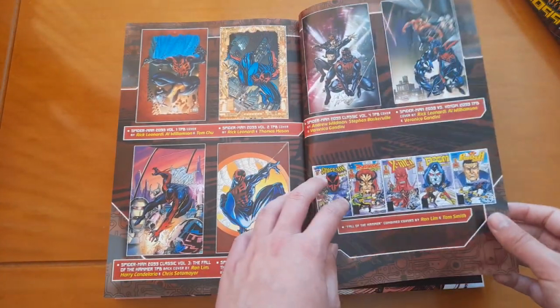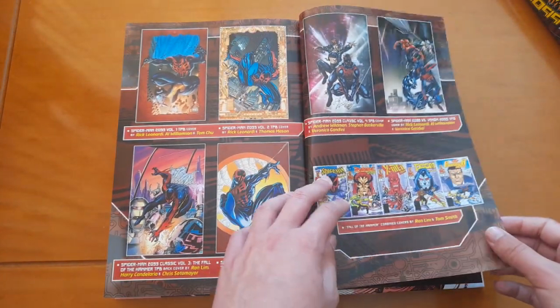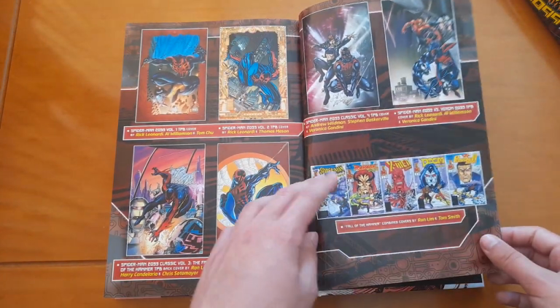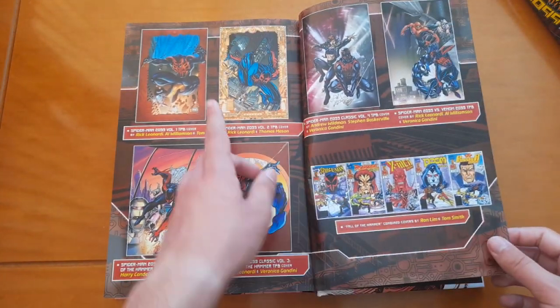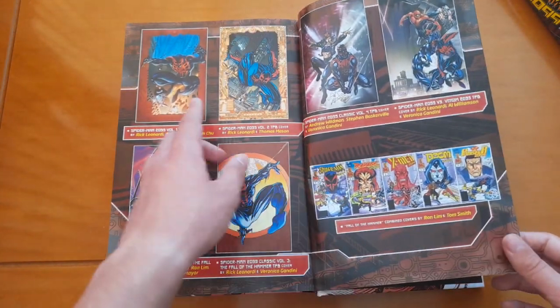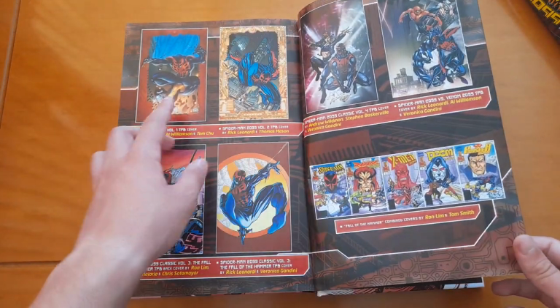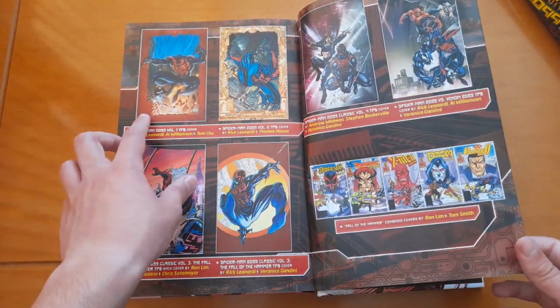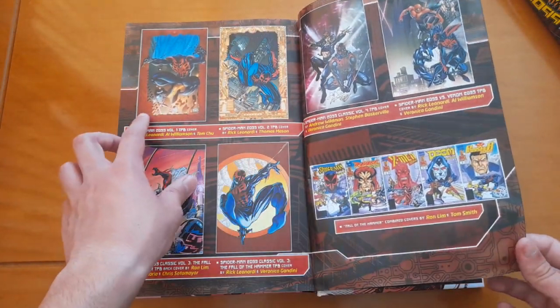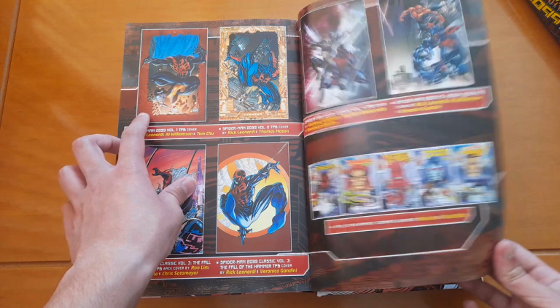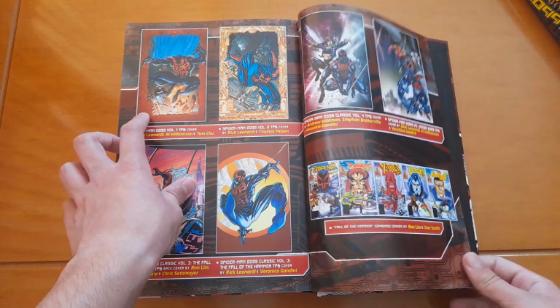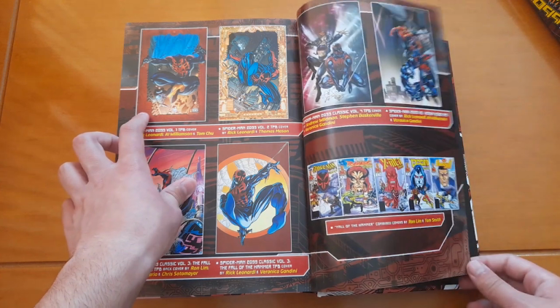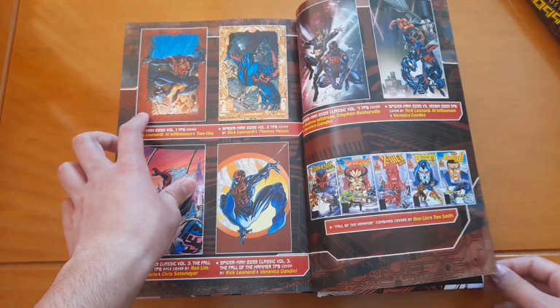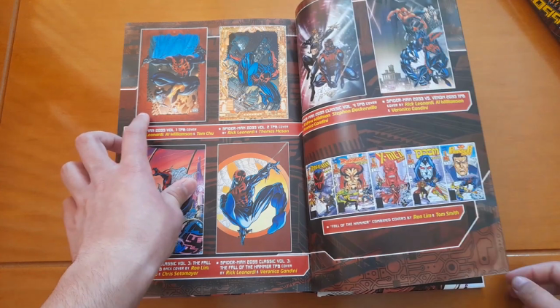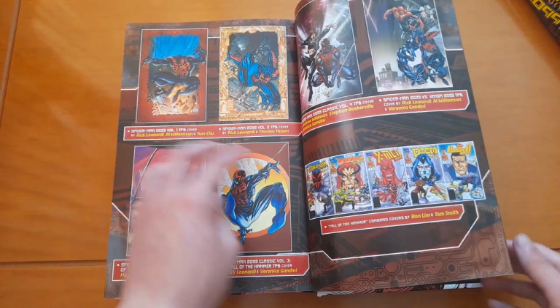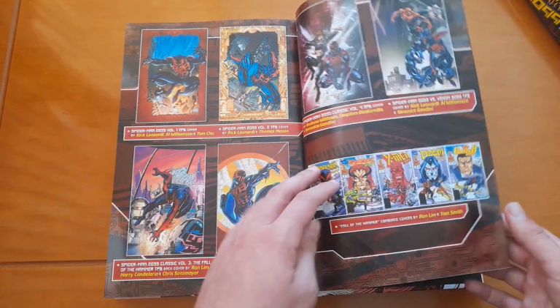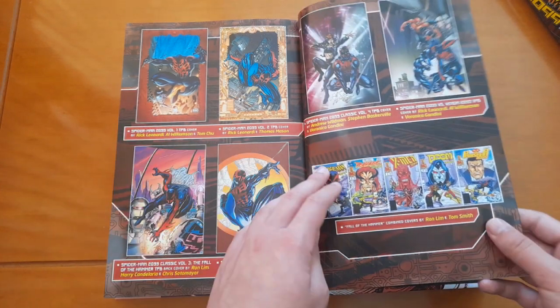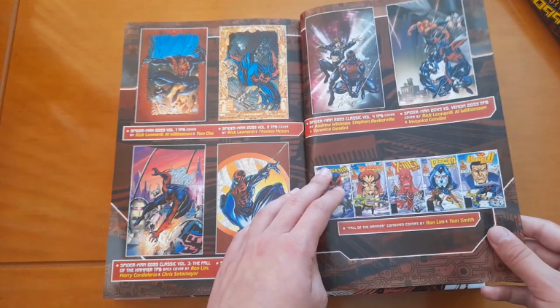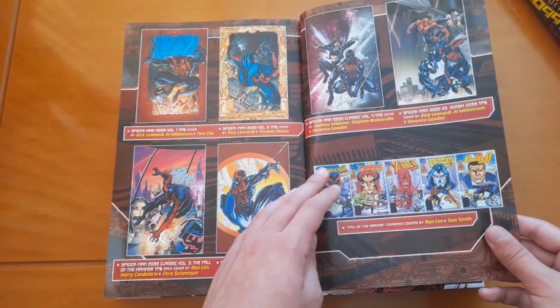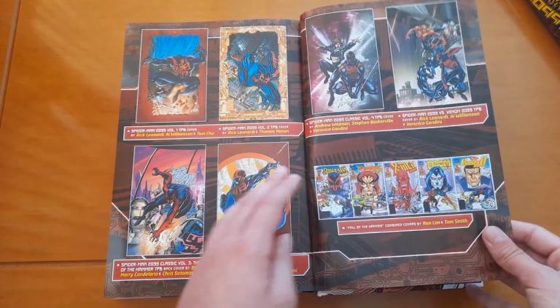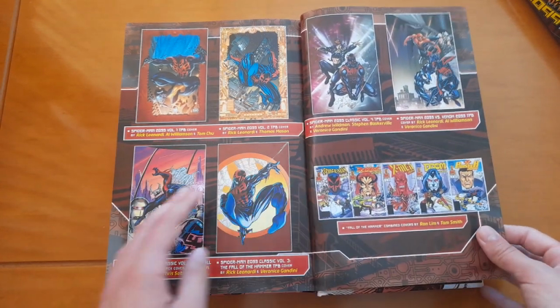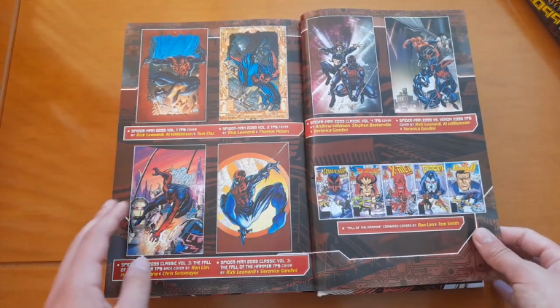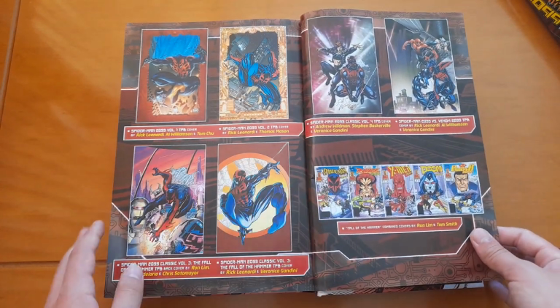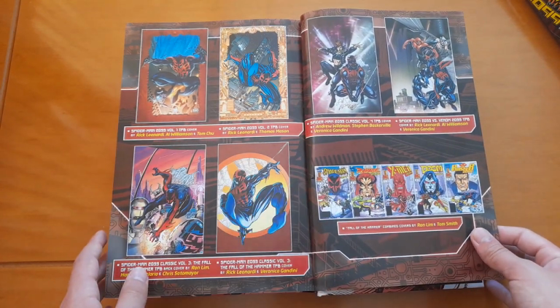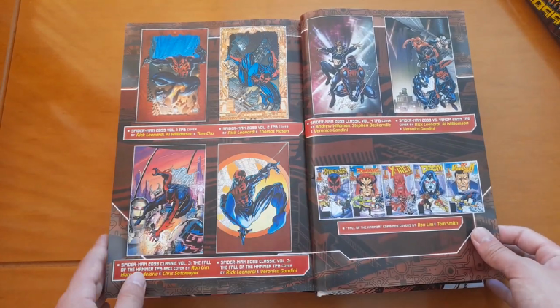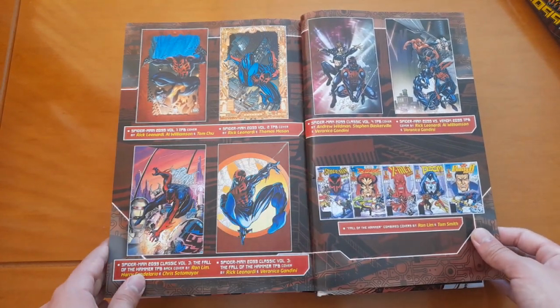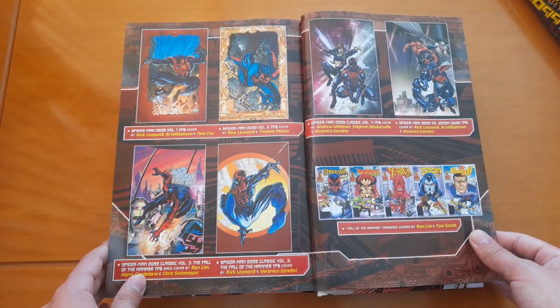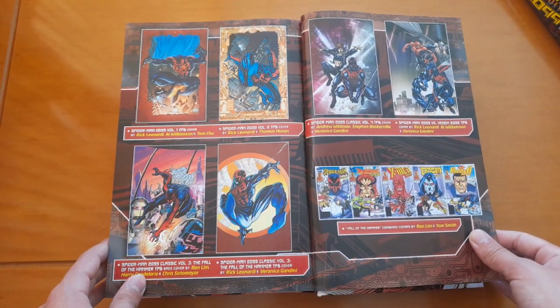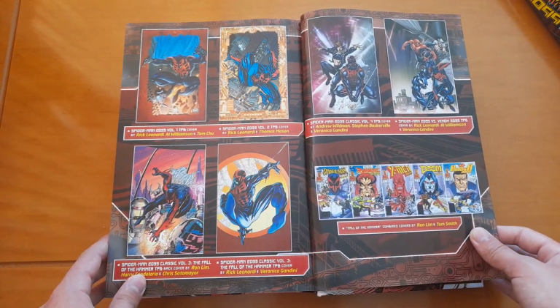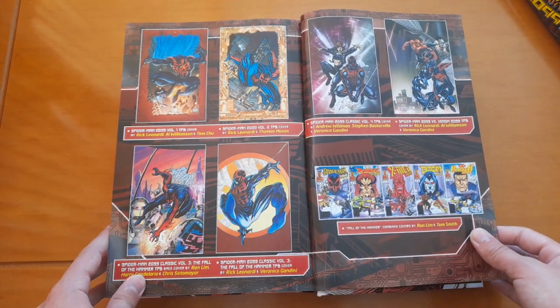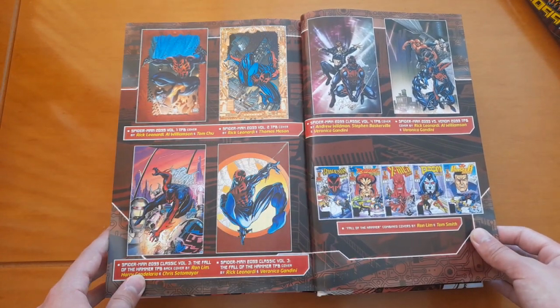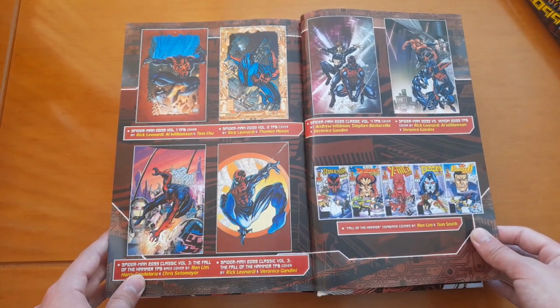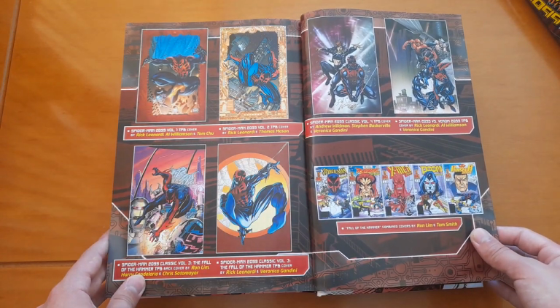And here we have the covers of the first collected editions of Spider-Man 2099.